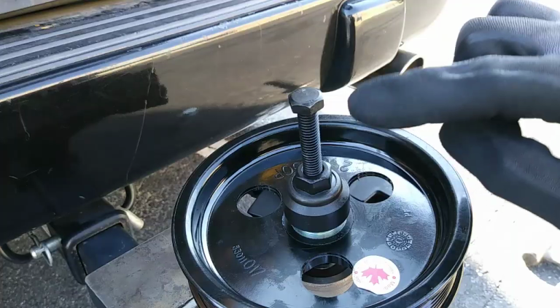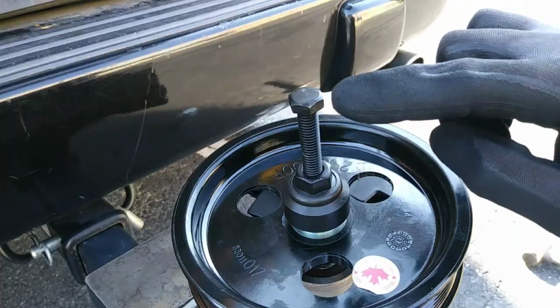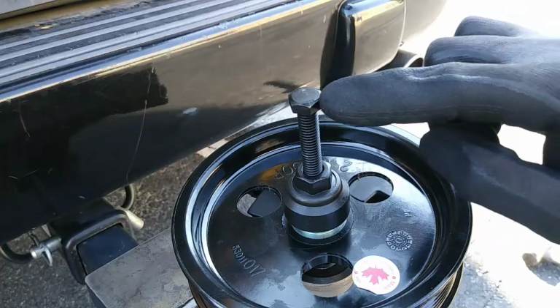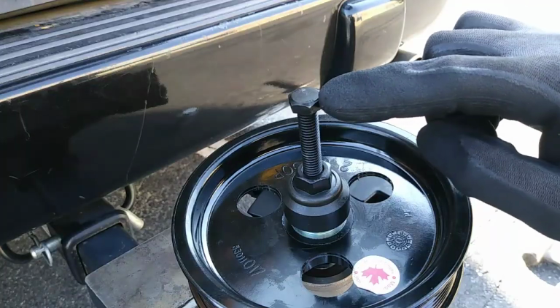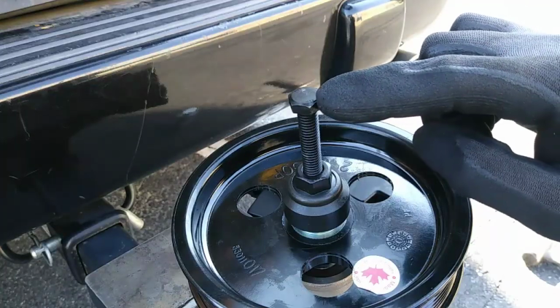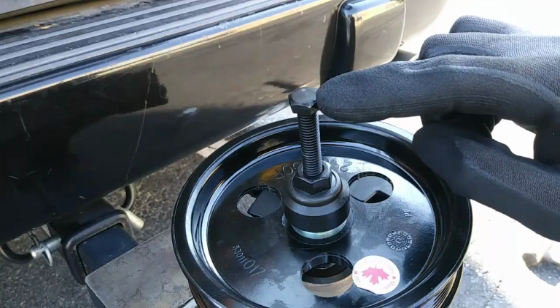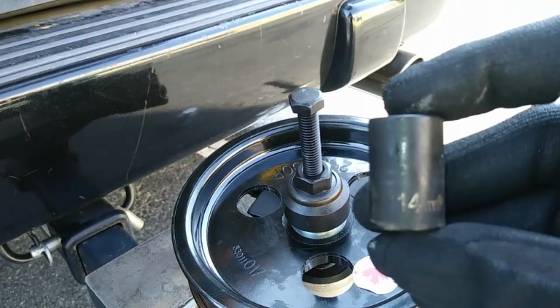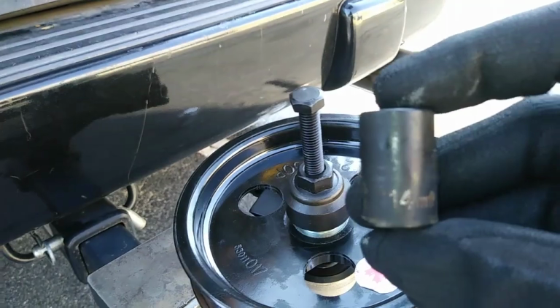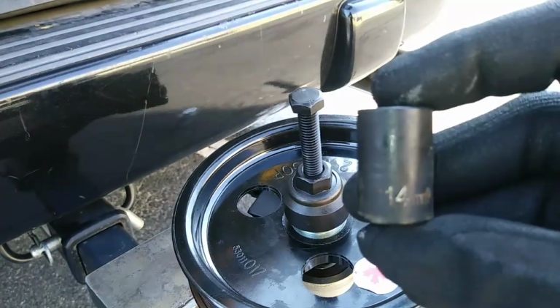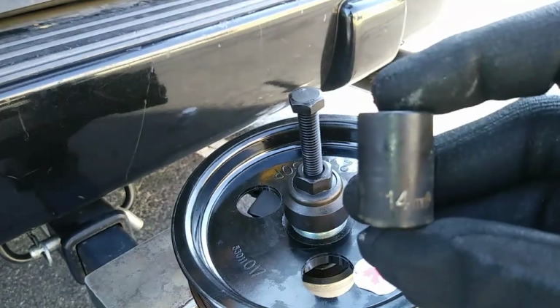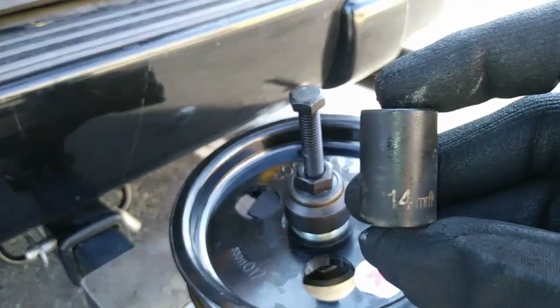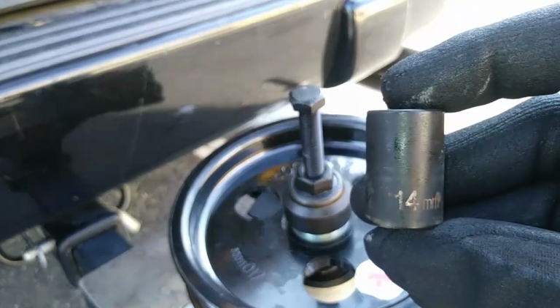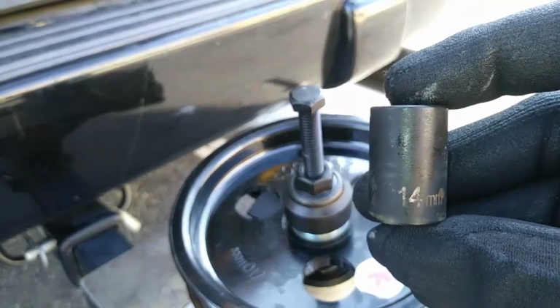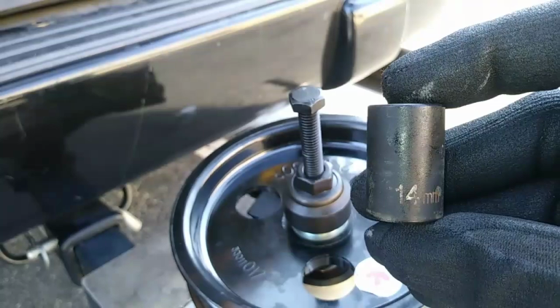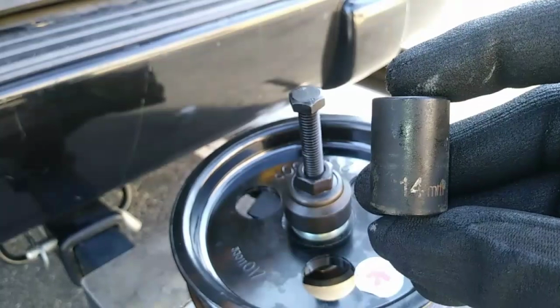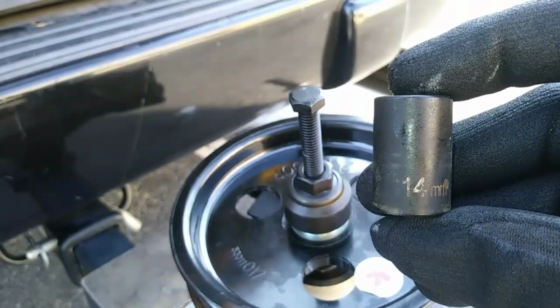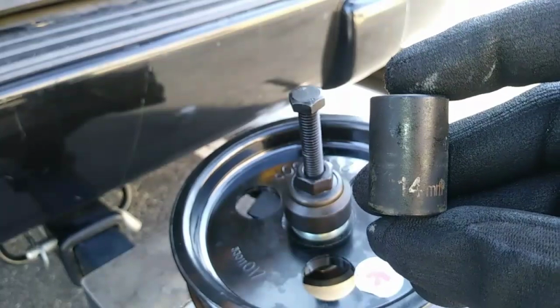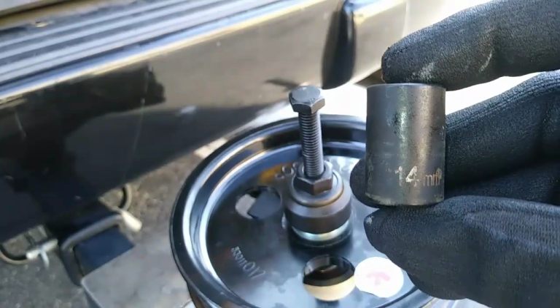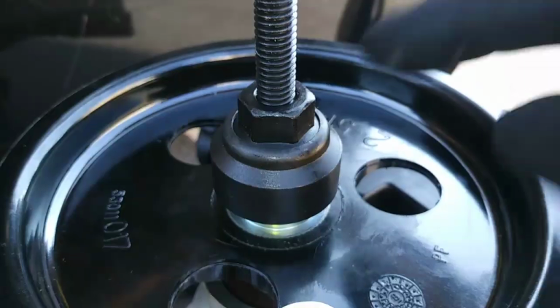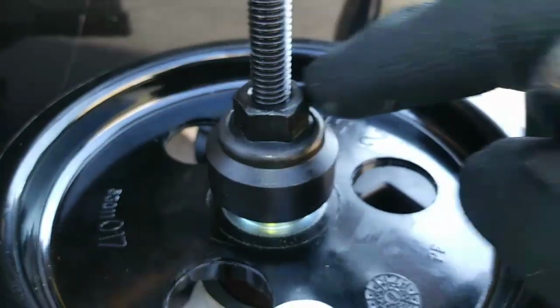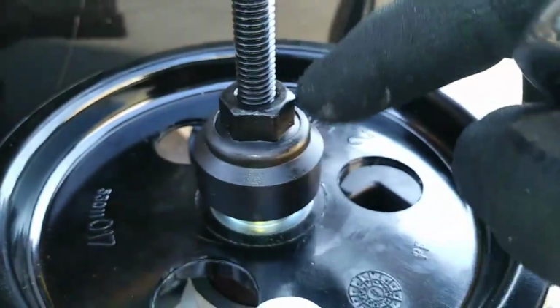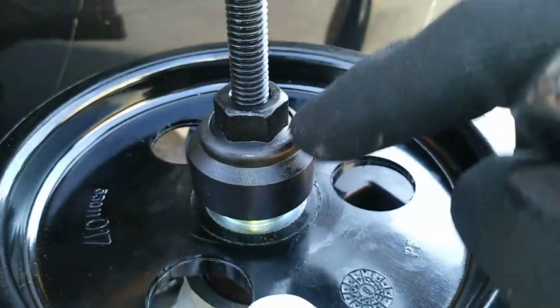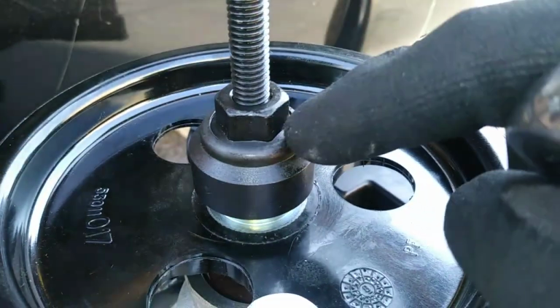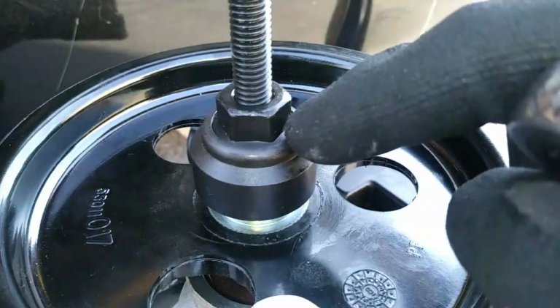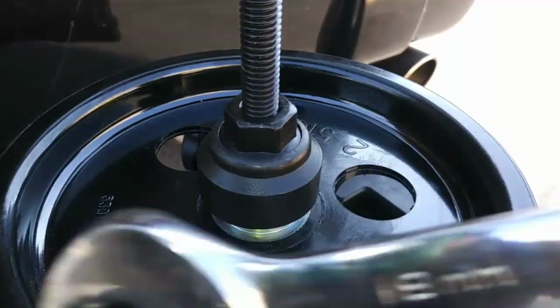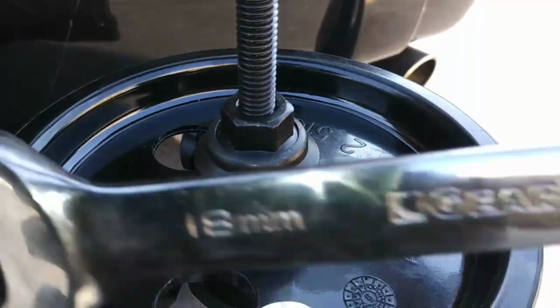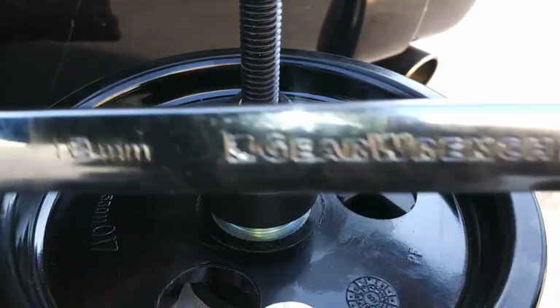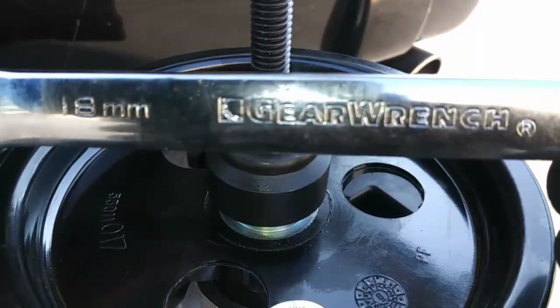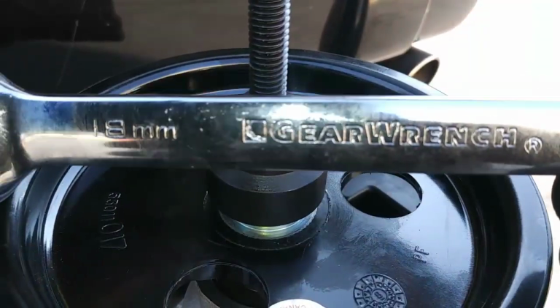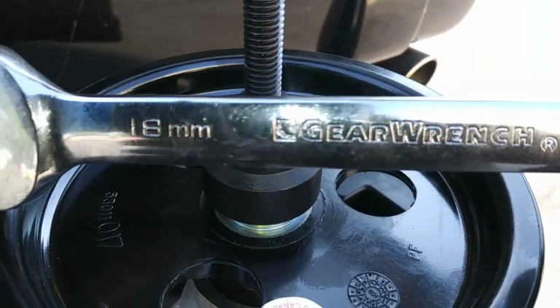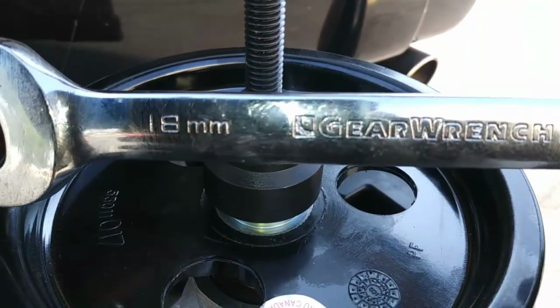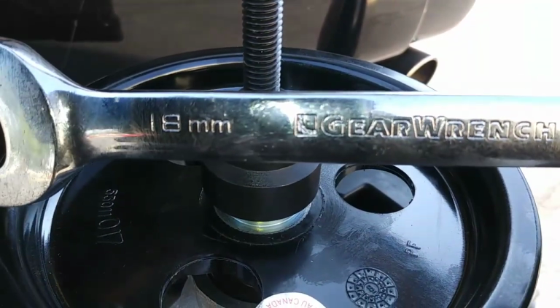I'm holding the bolt still with a 14mm socket while tightening the nut with an 18mm wrench.